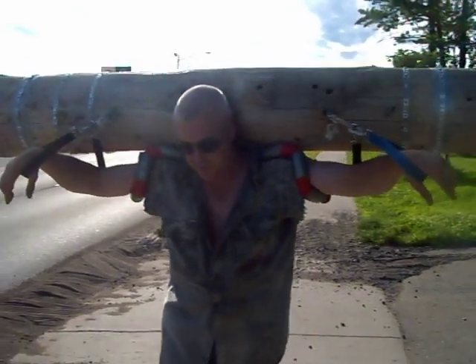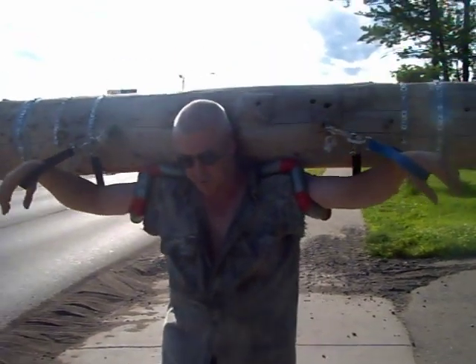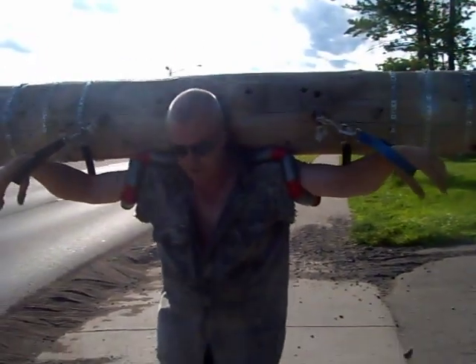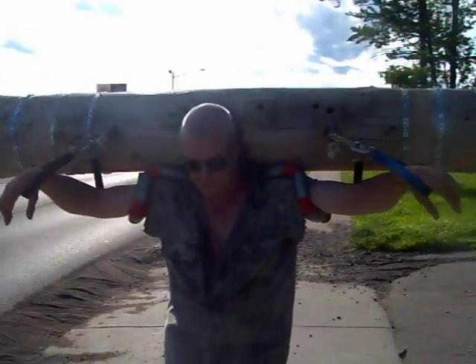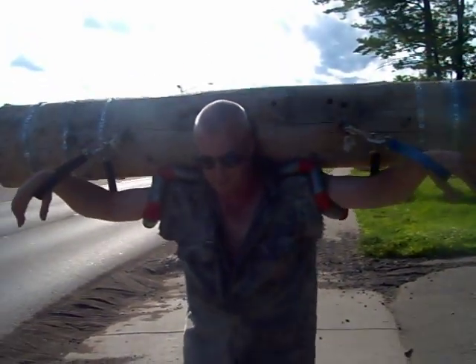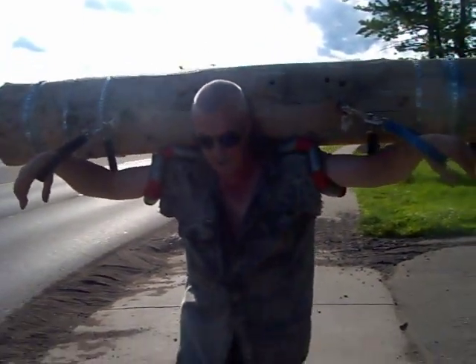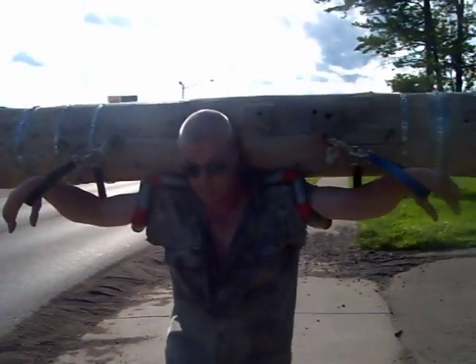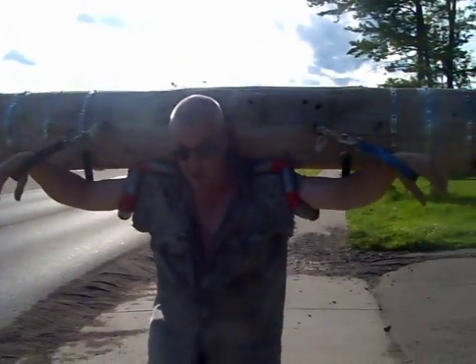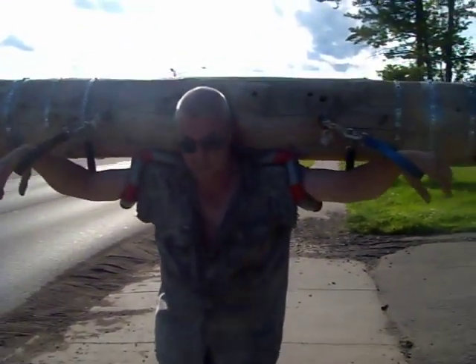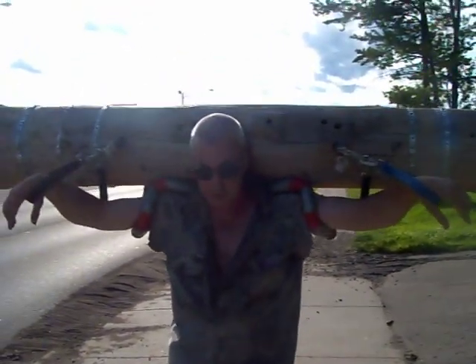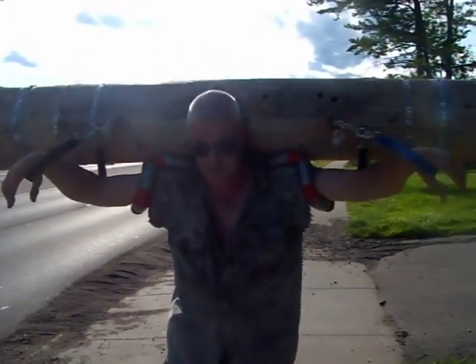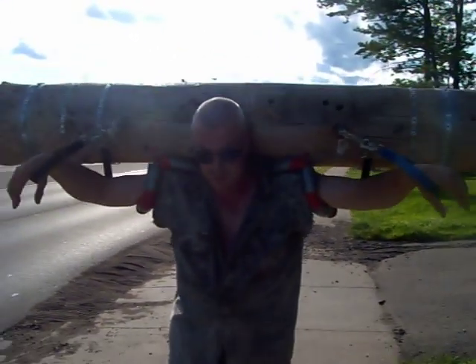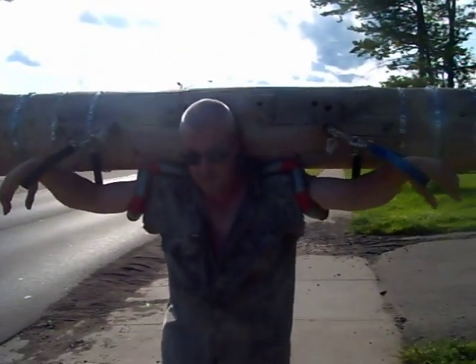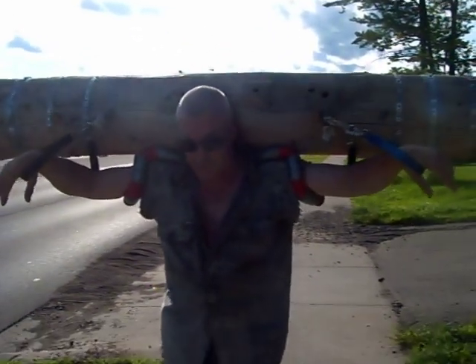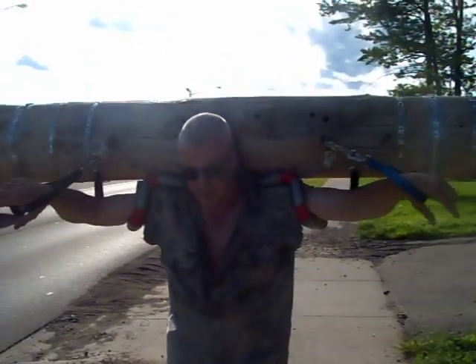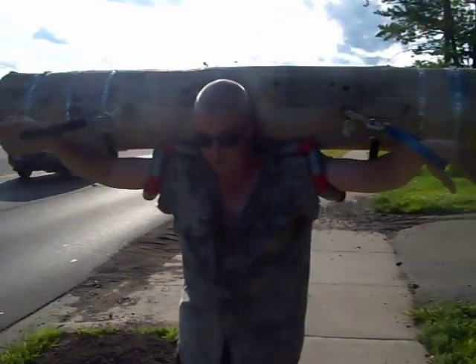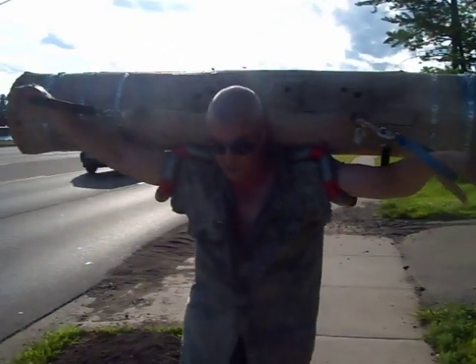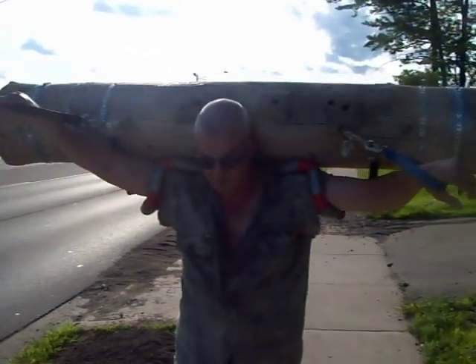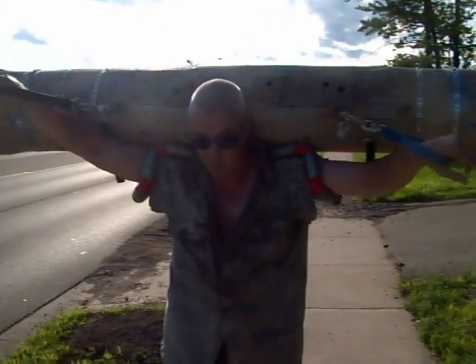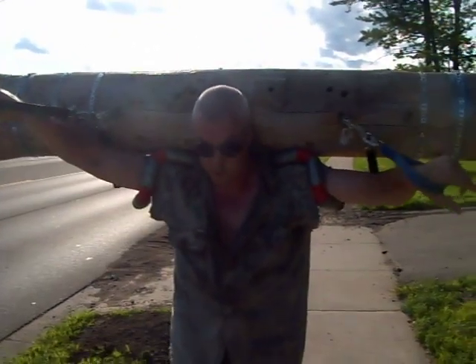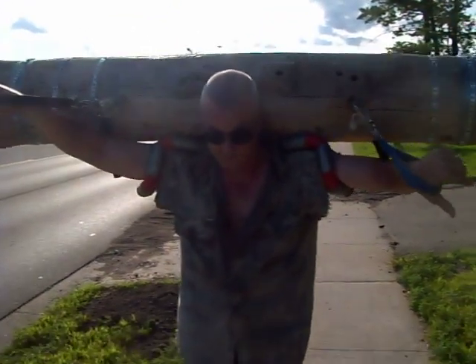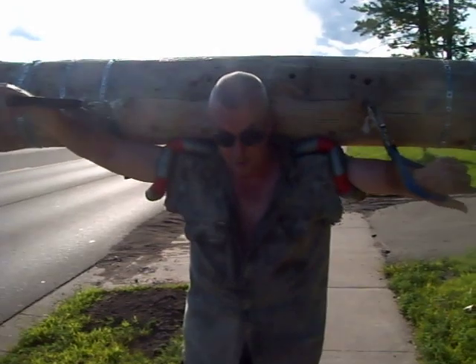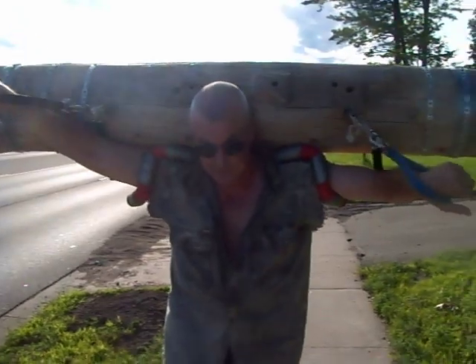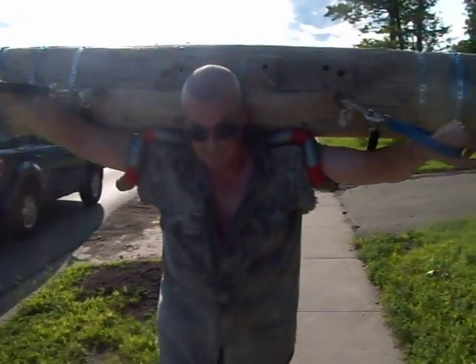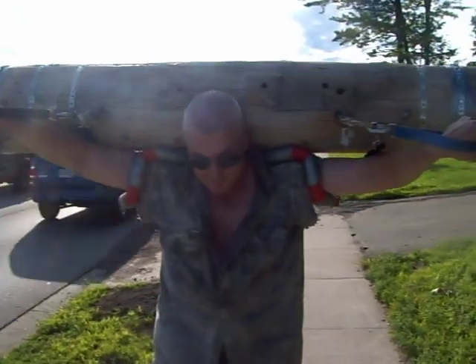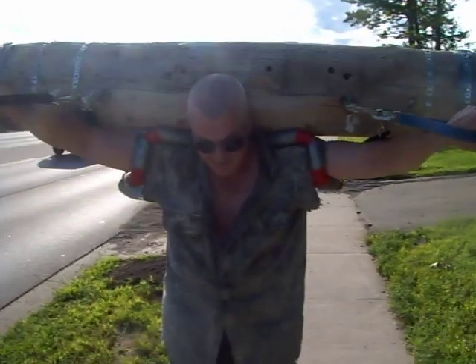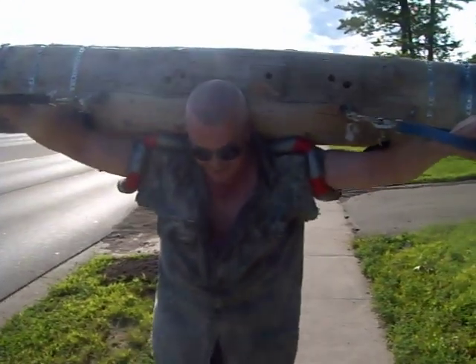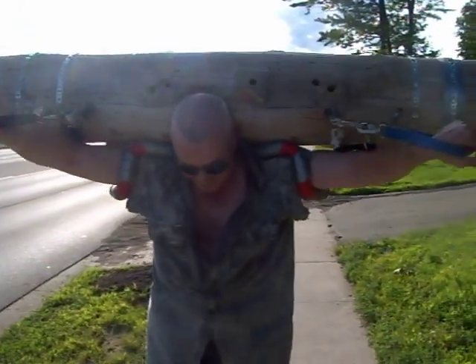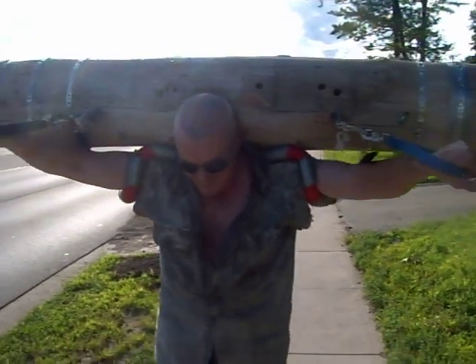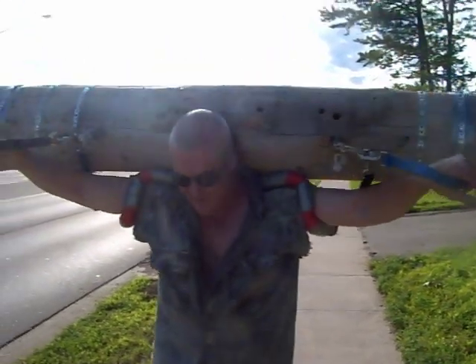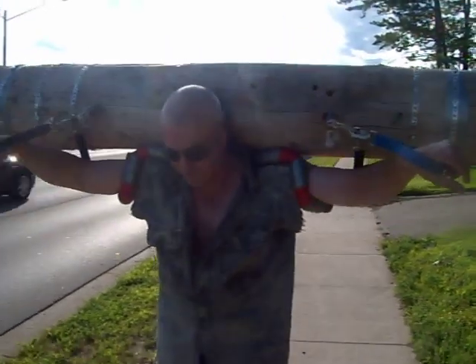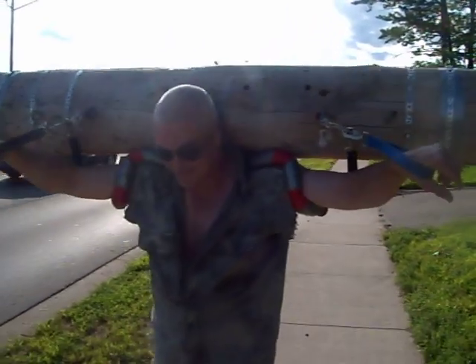I used to complain when I ran eight miles. Now I'm carrying a transformer pole. It's kind of funny.